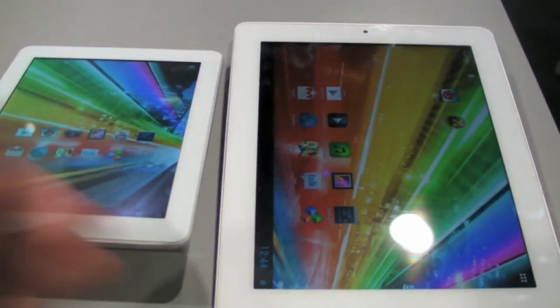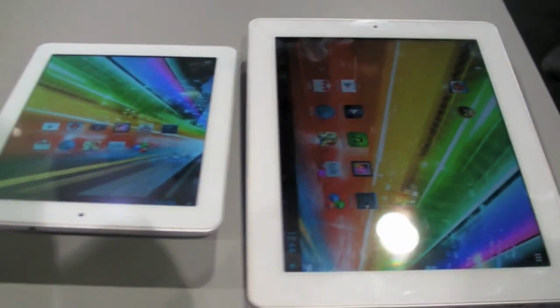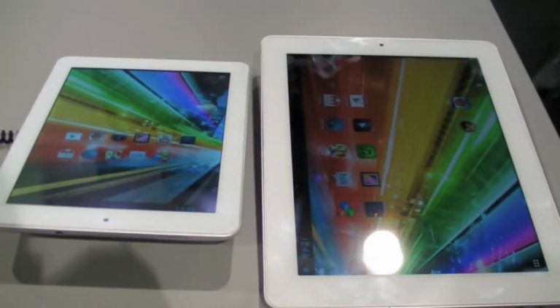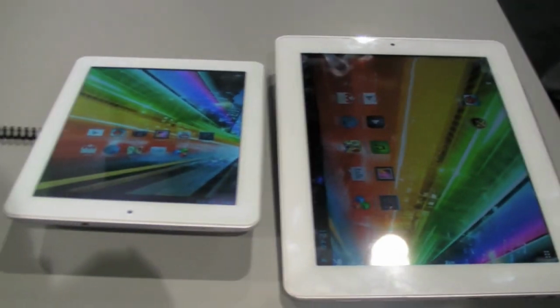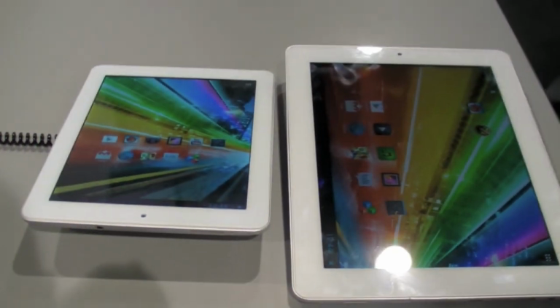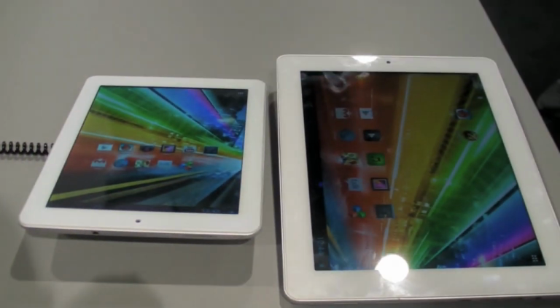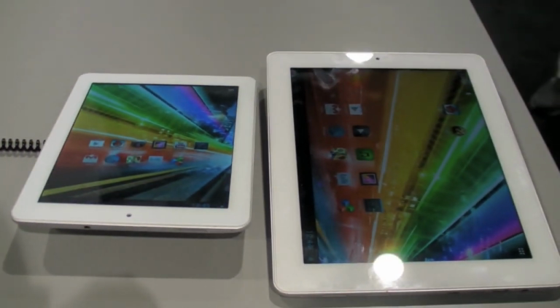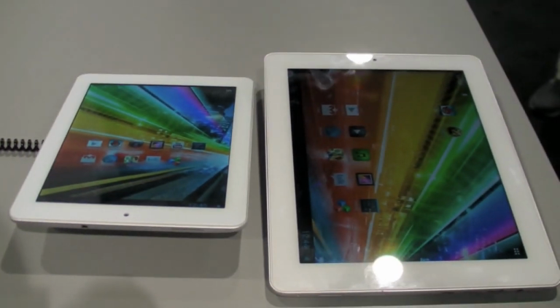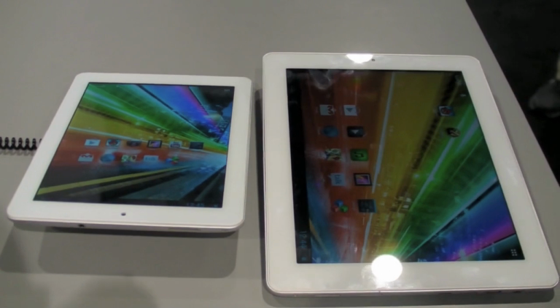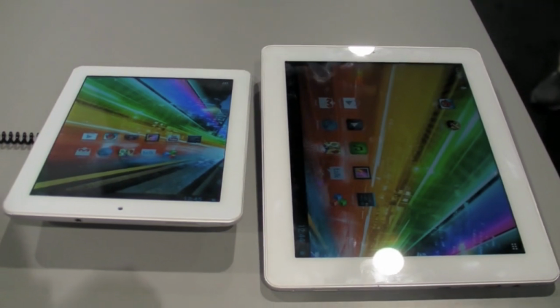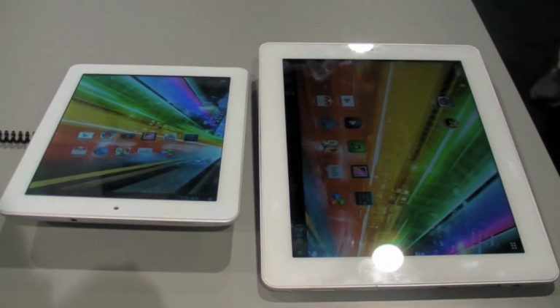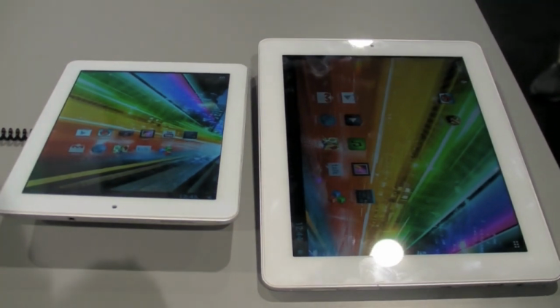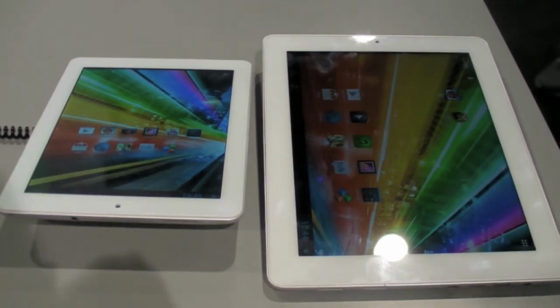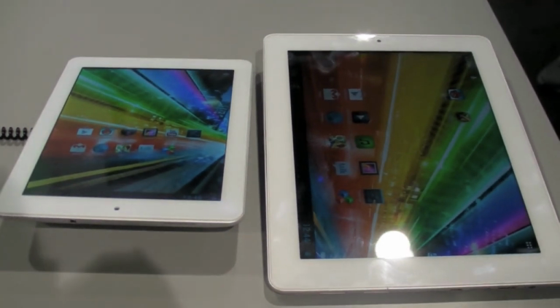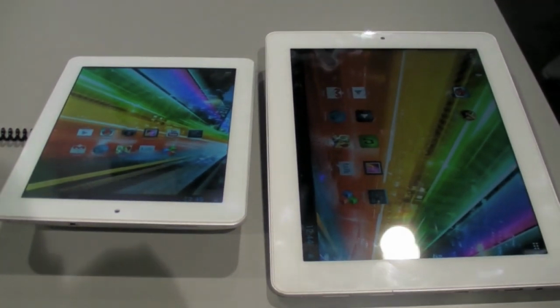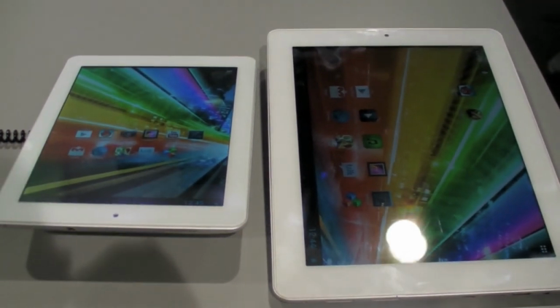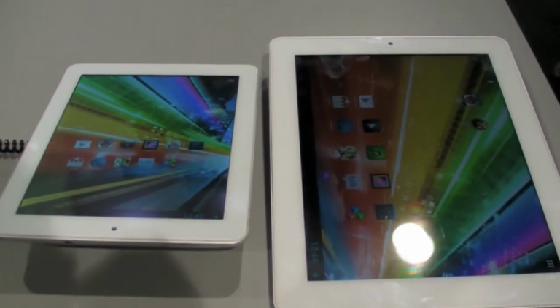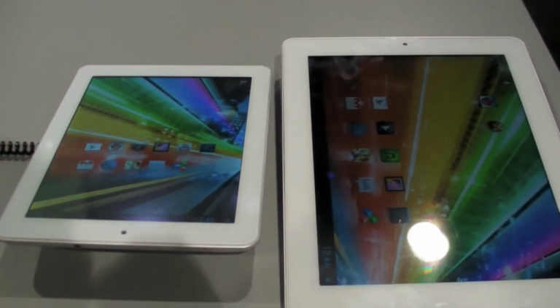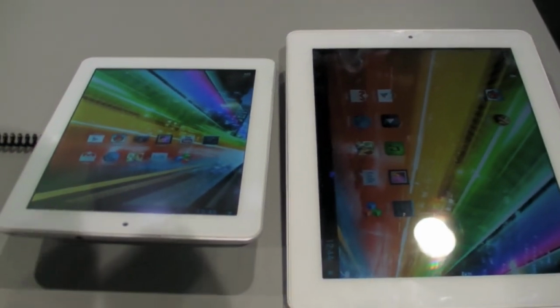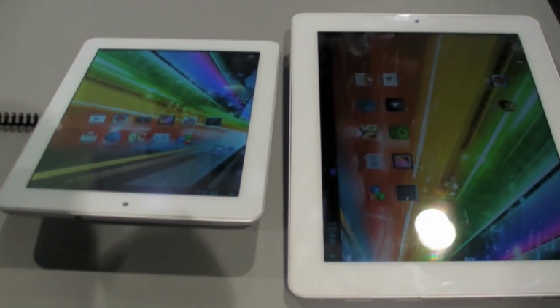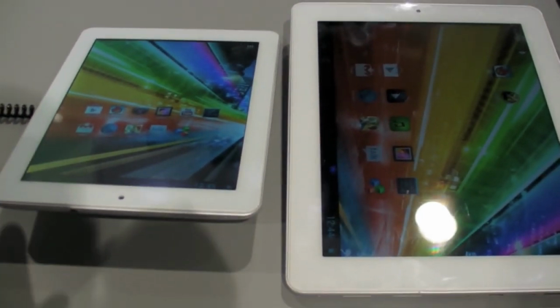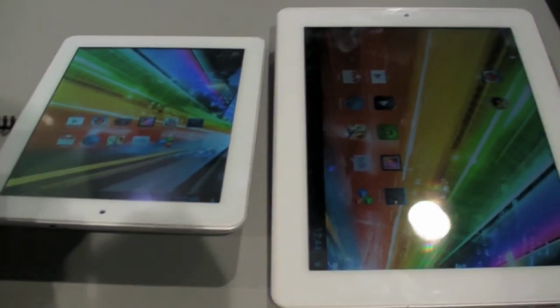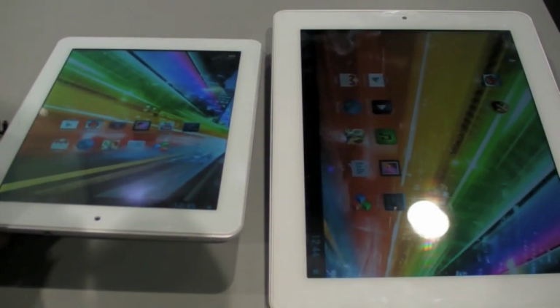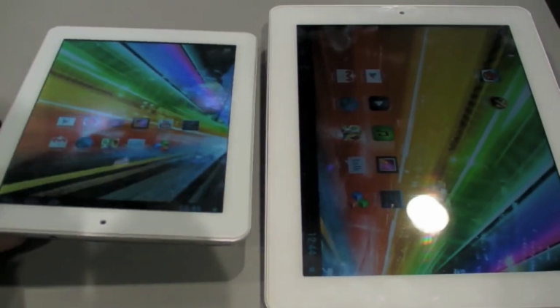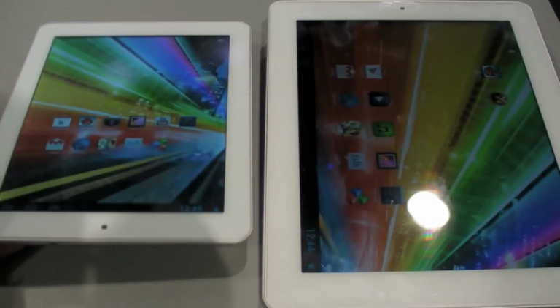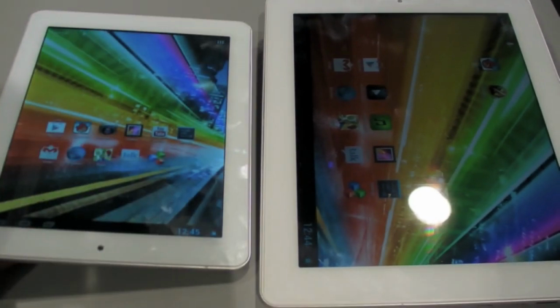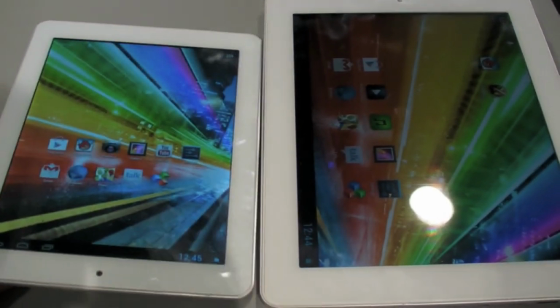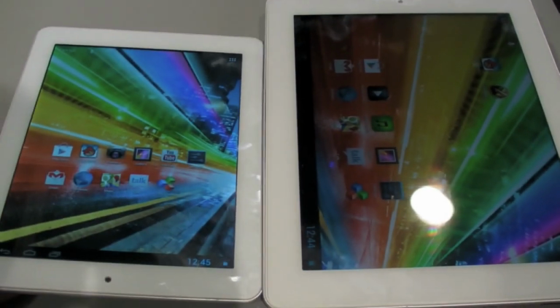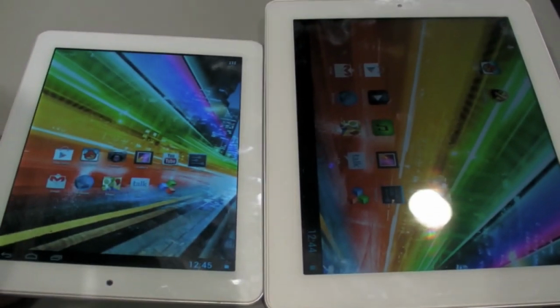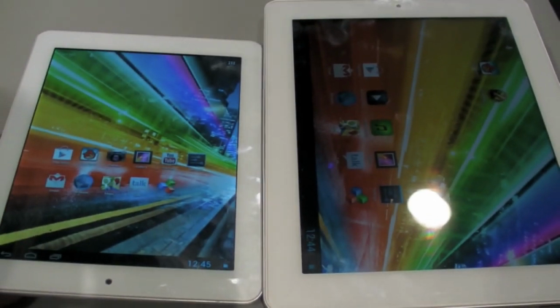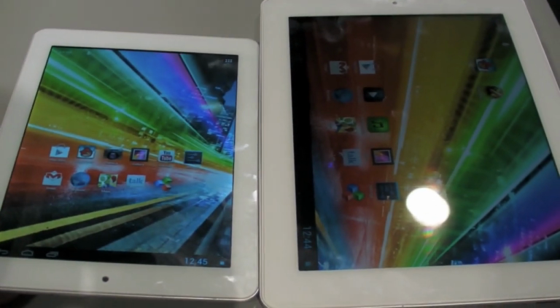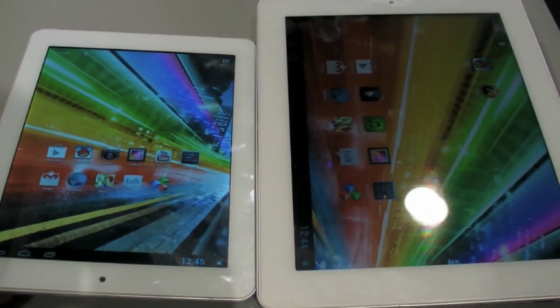So again, you're looking at the Platinum Series 80 and 97 from Arcos here at CES in Las Vegas.